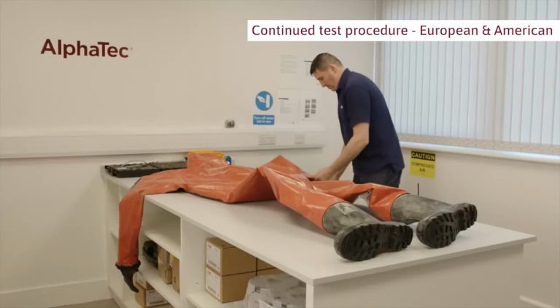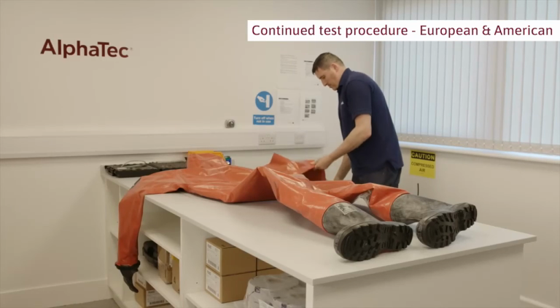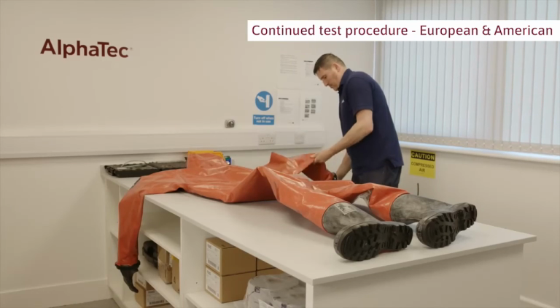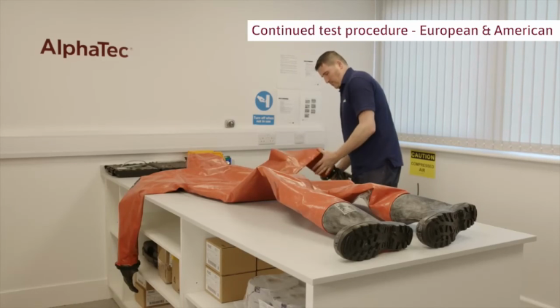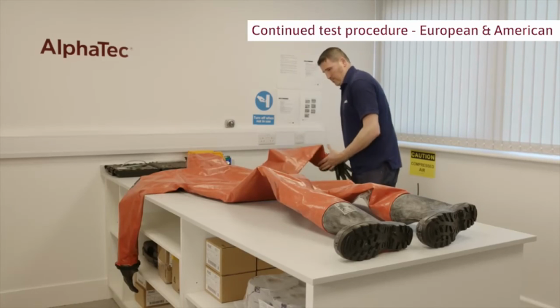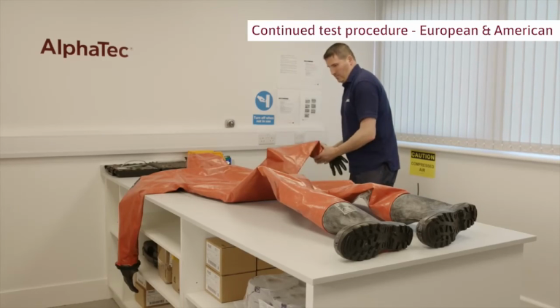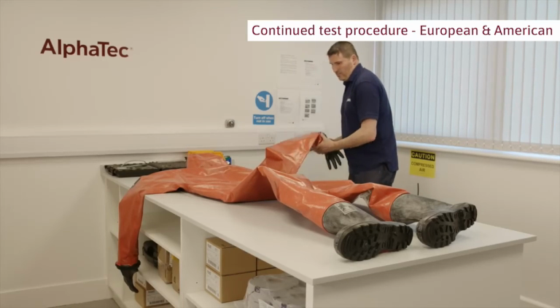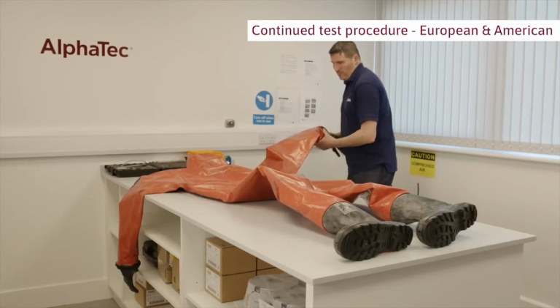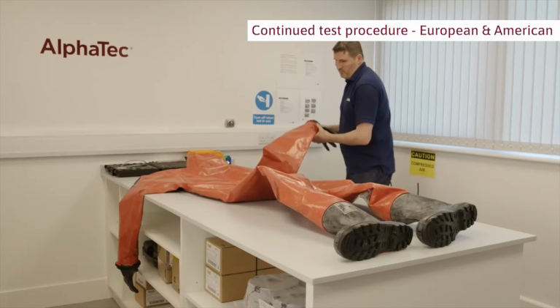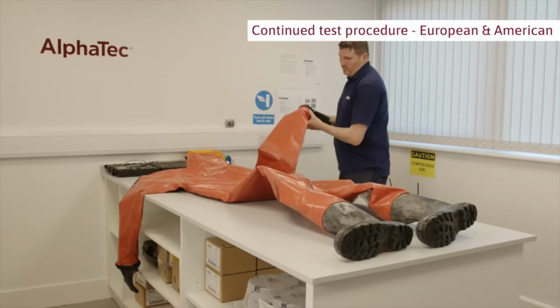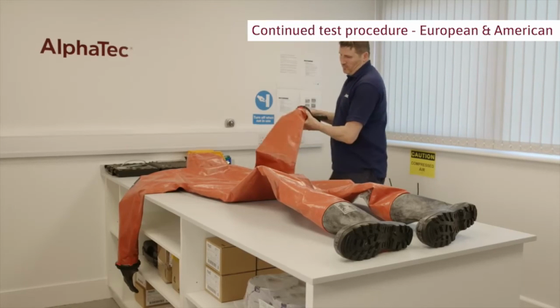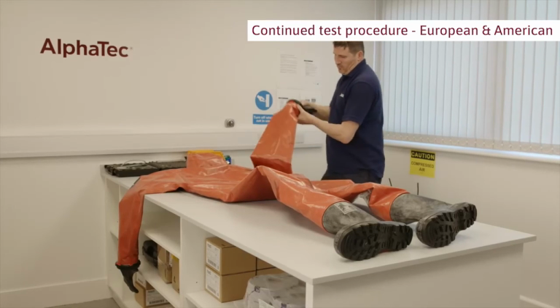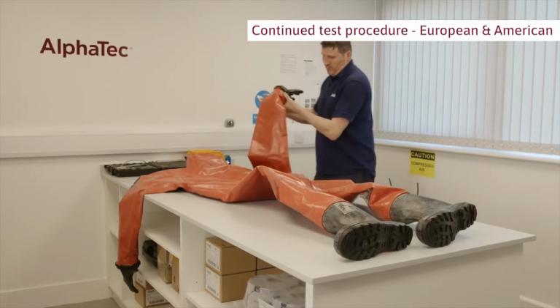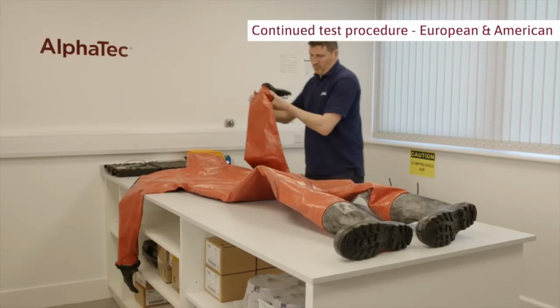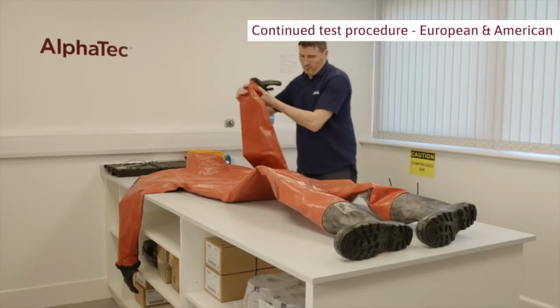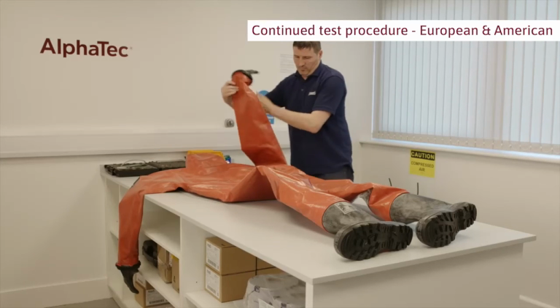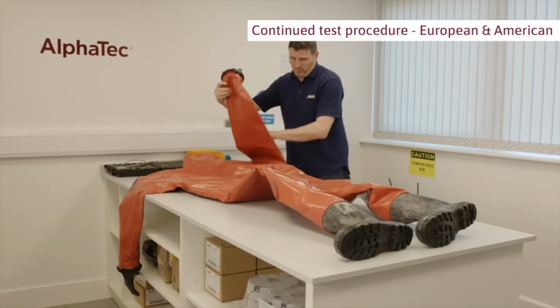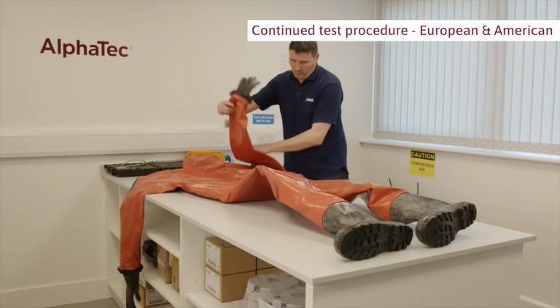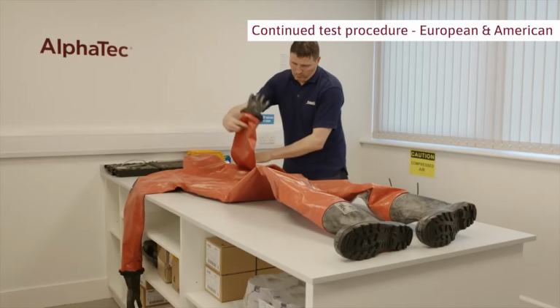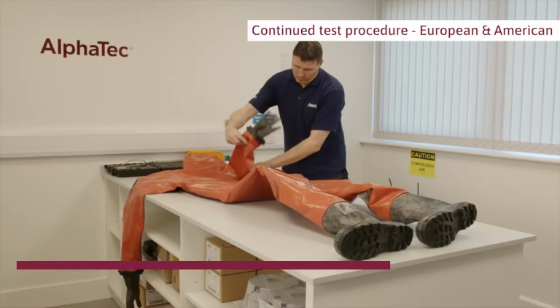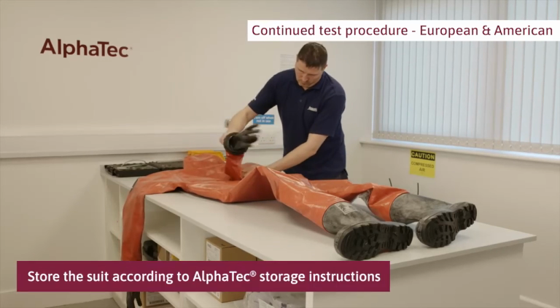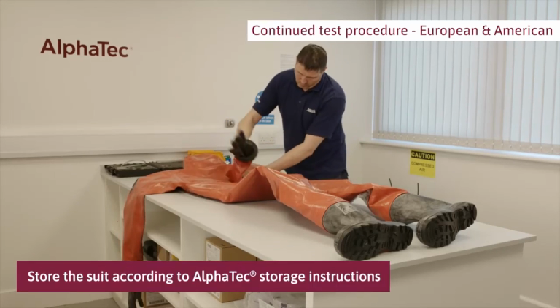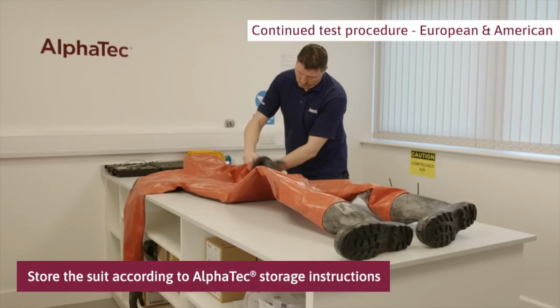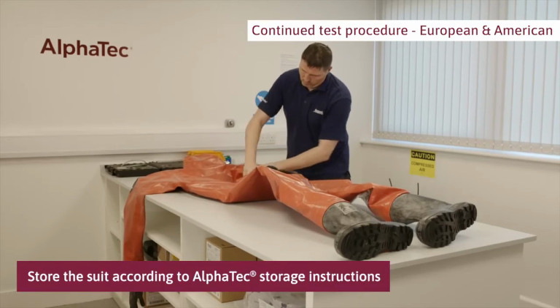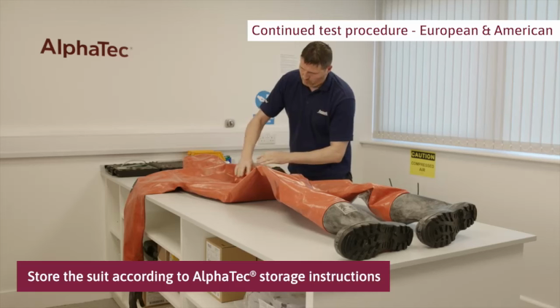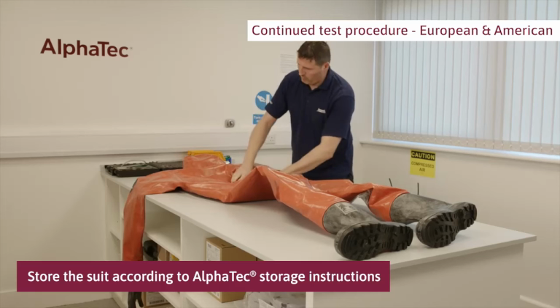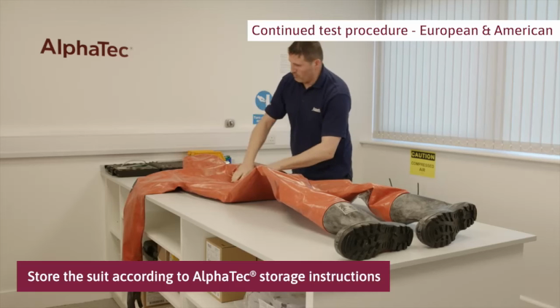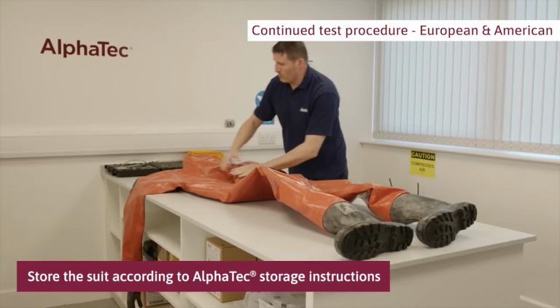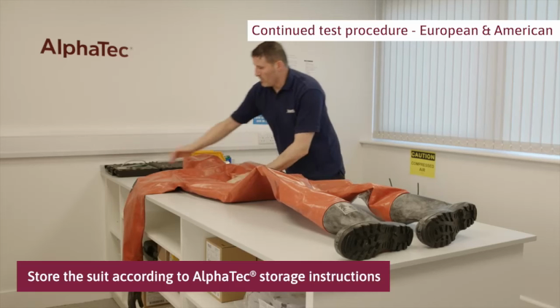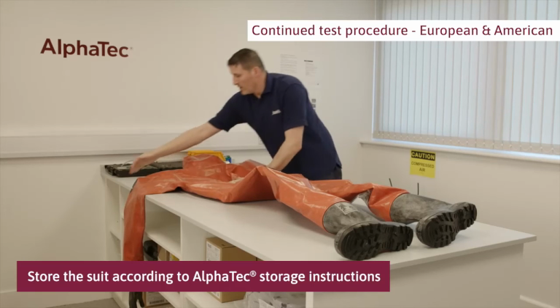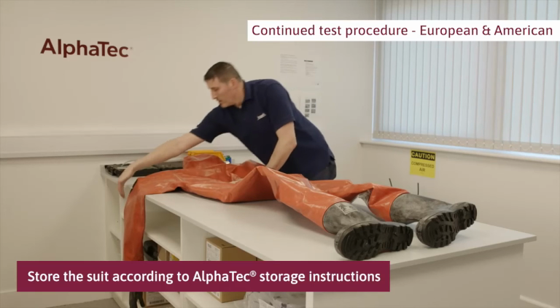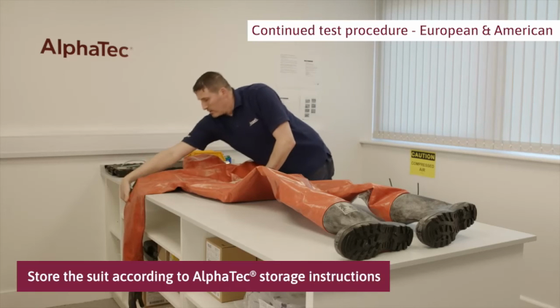Fold and pack the suit. Store it according to Alphatec storage instructions.